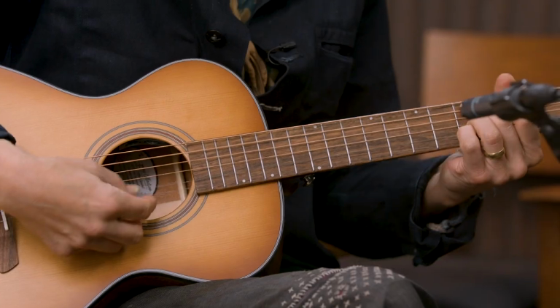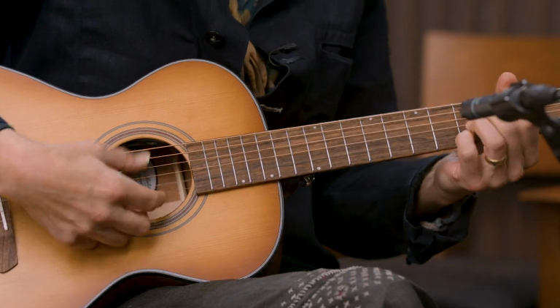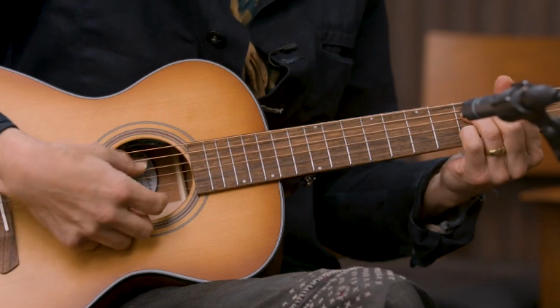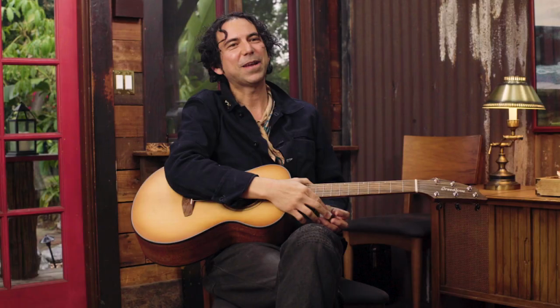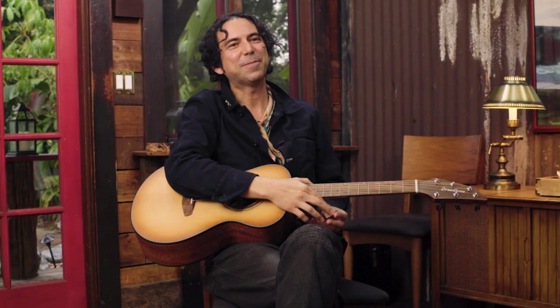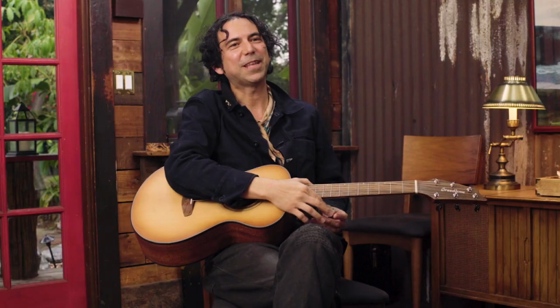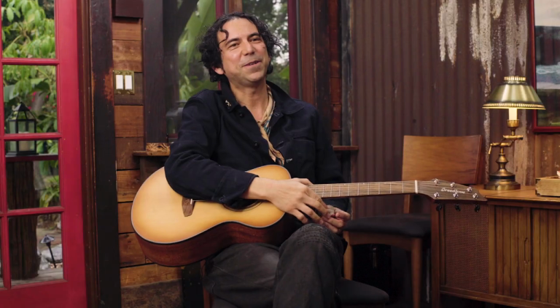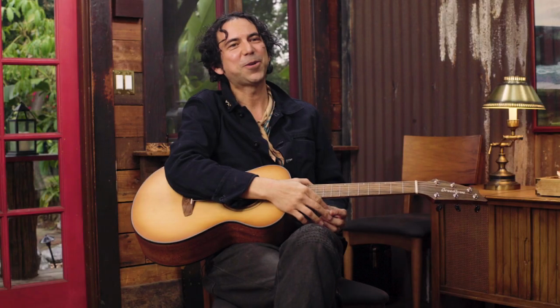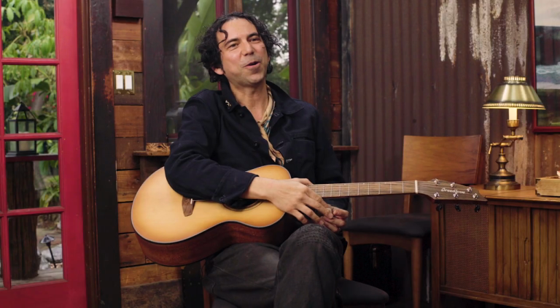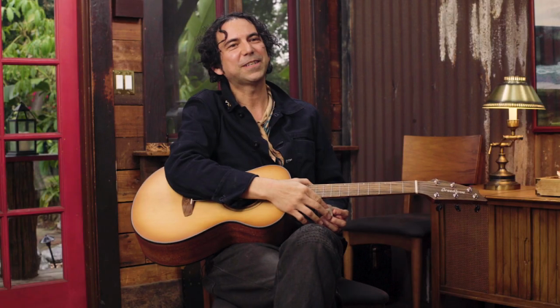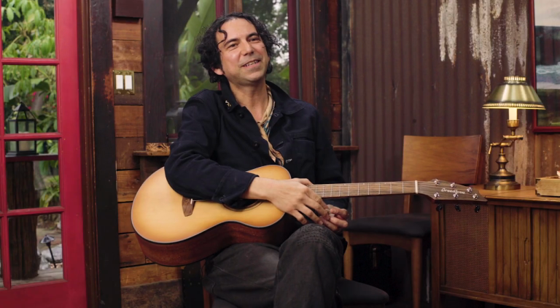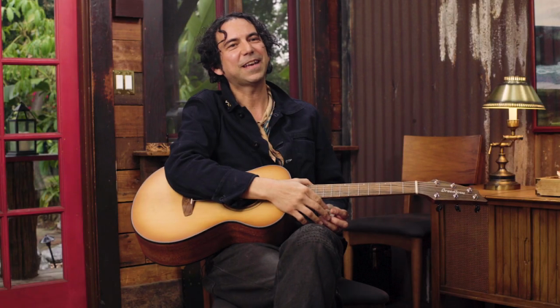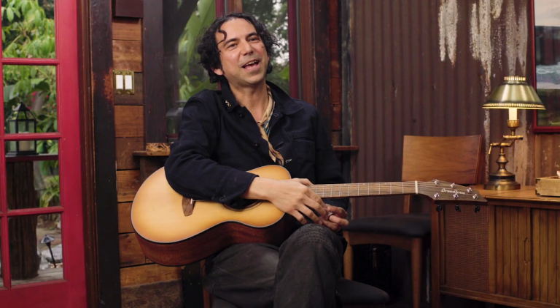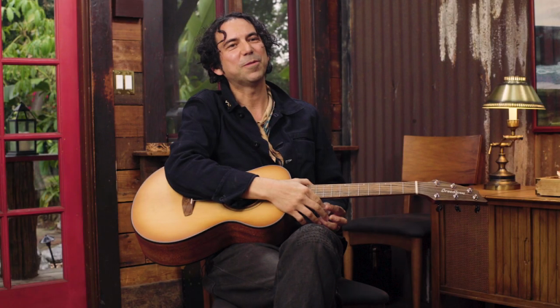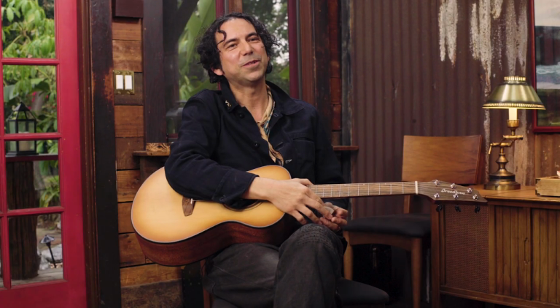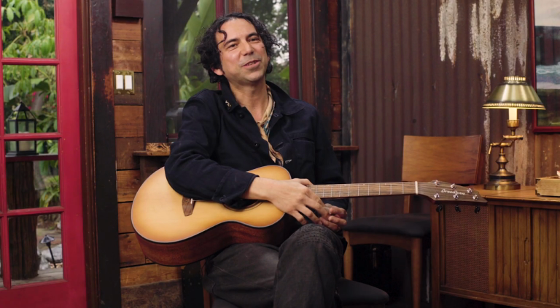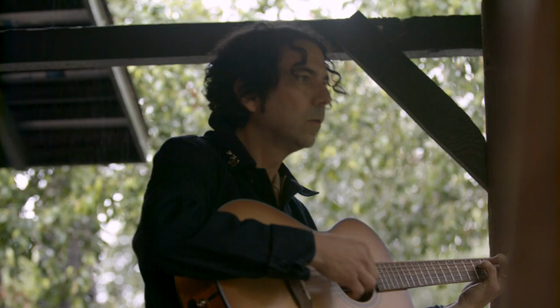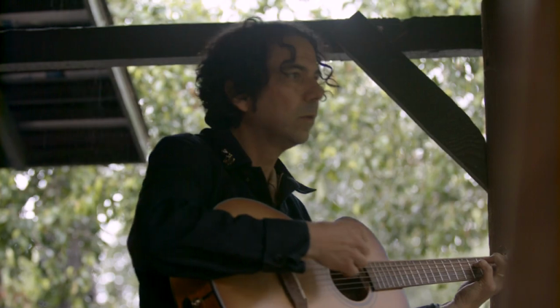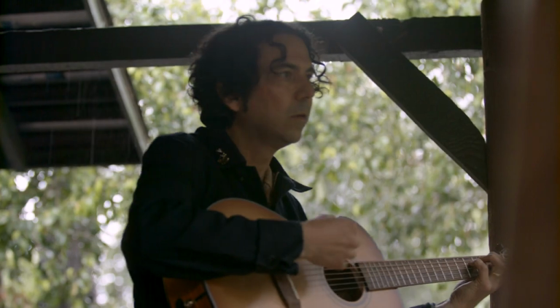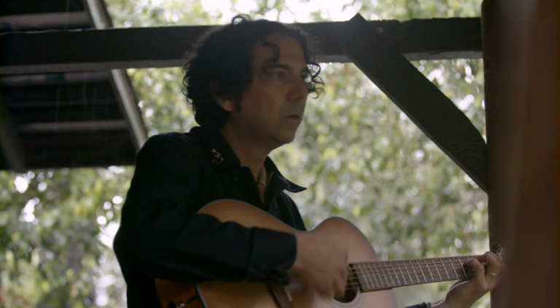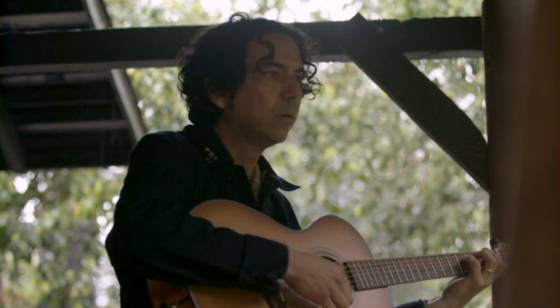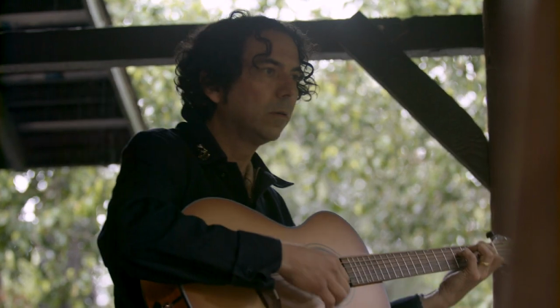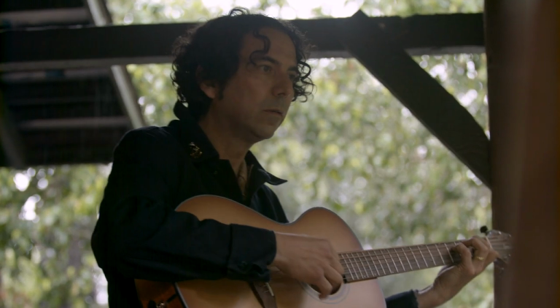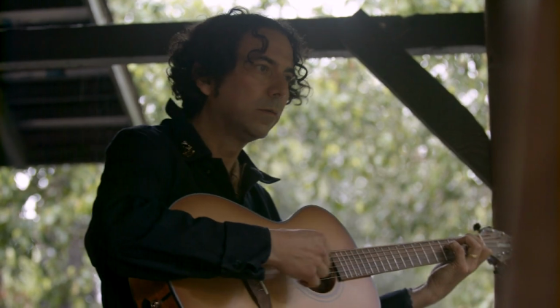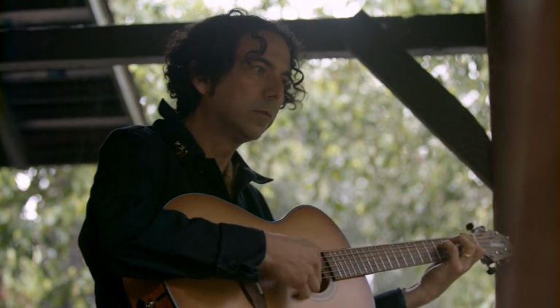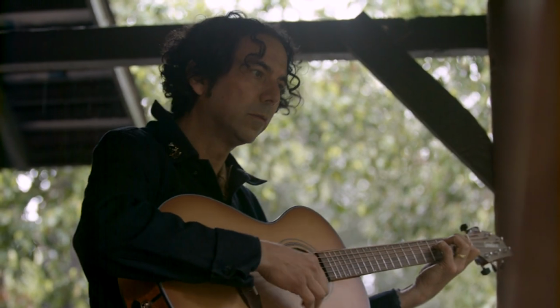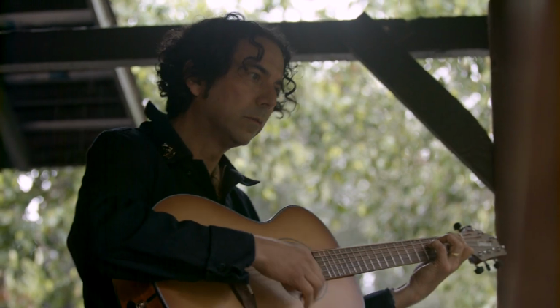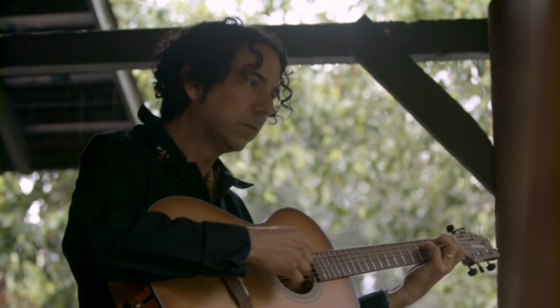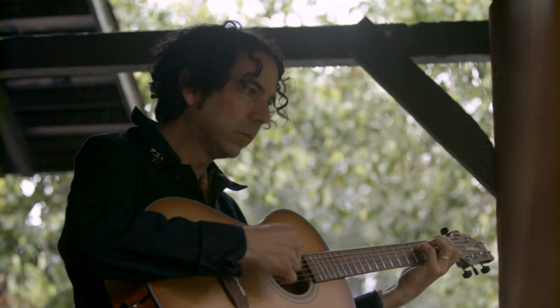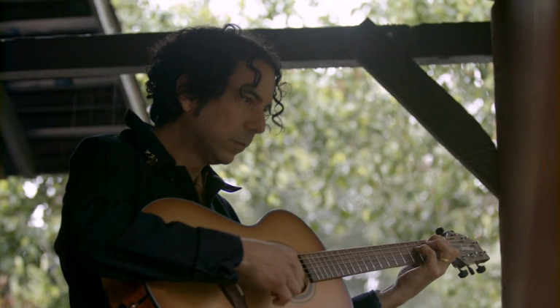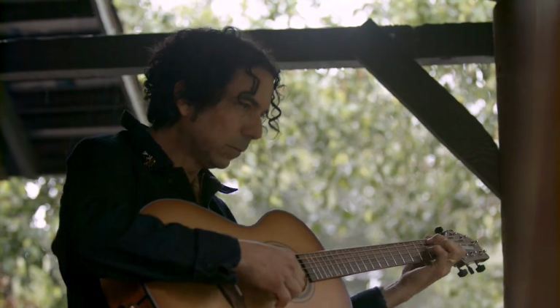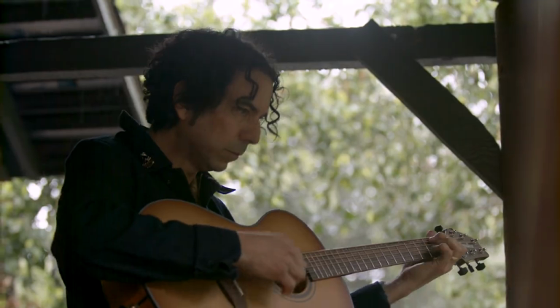My name is David Garza. I'm a musician, and I'm here checking out the Breedlove Organic Collection.